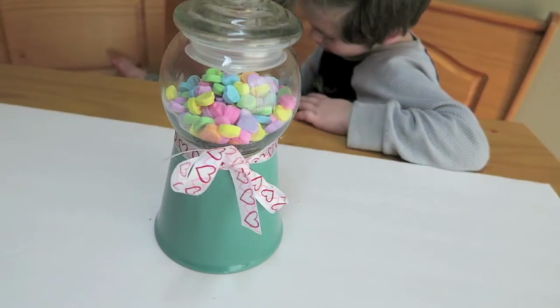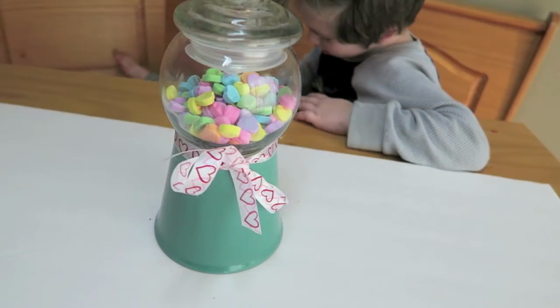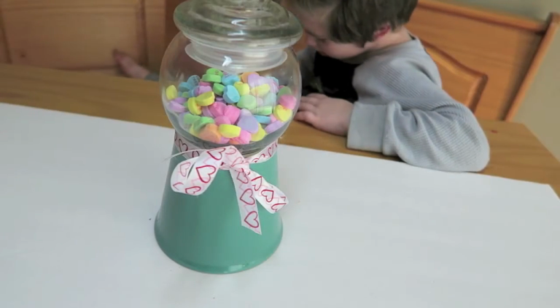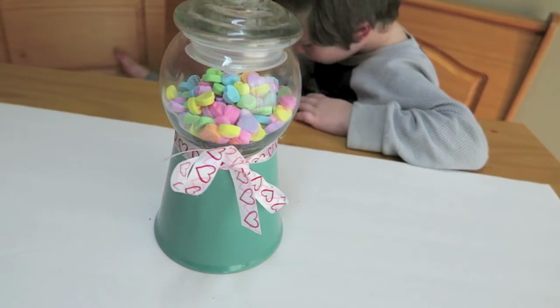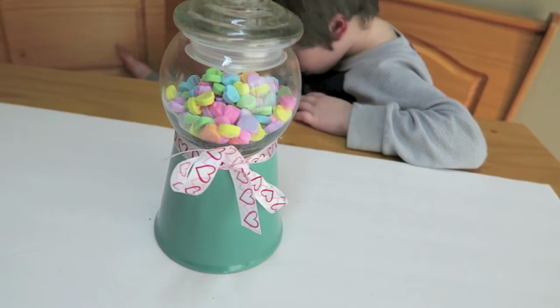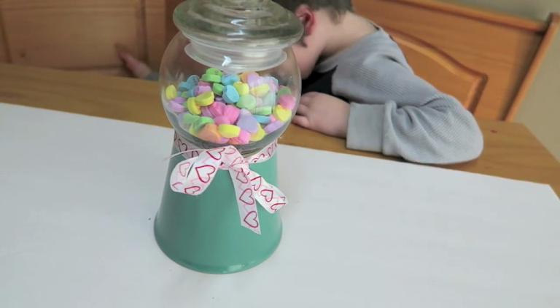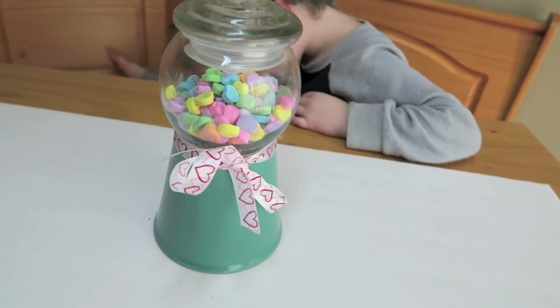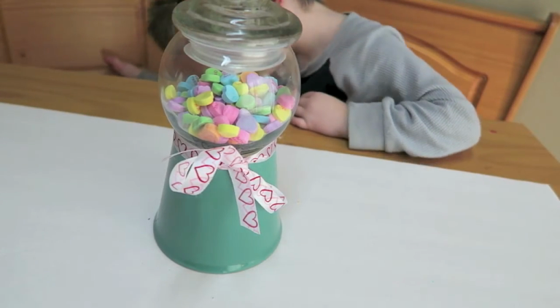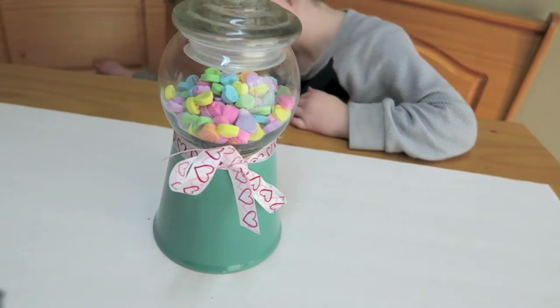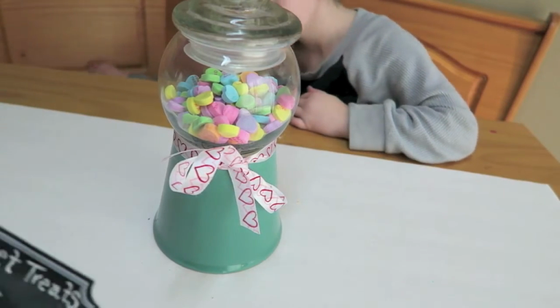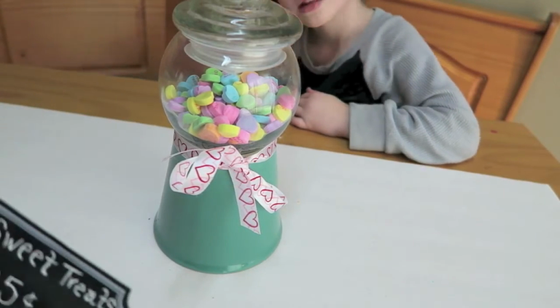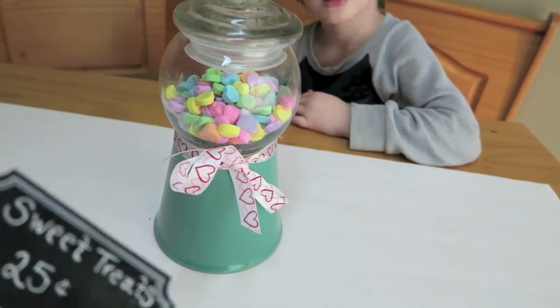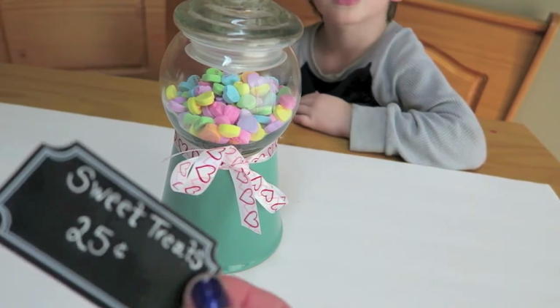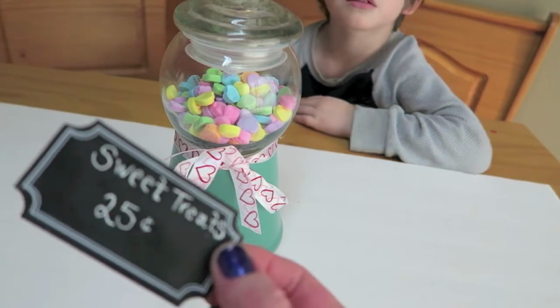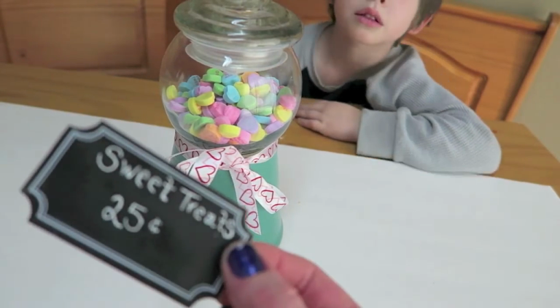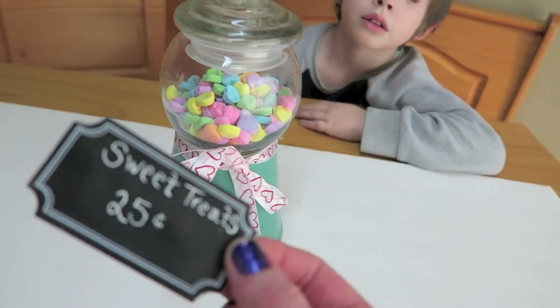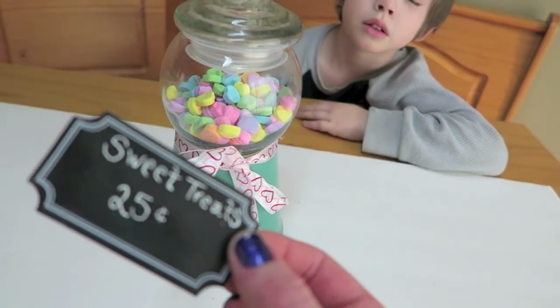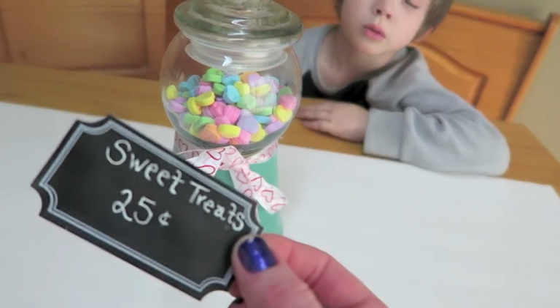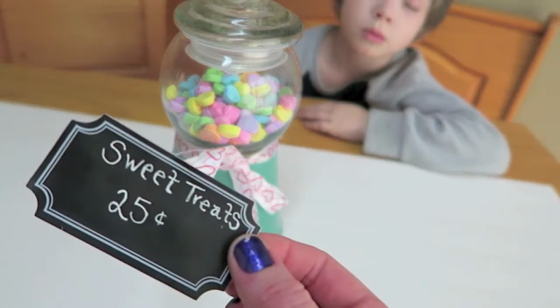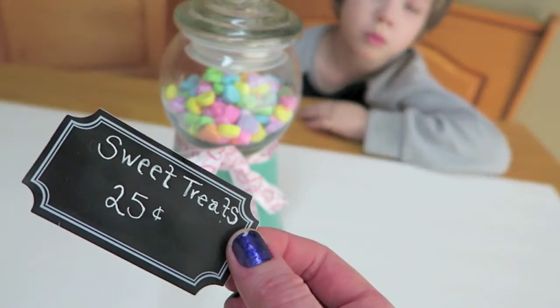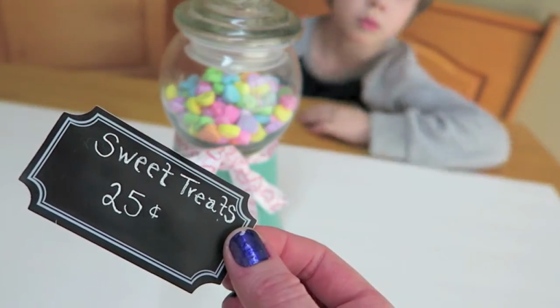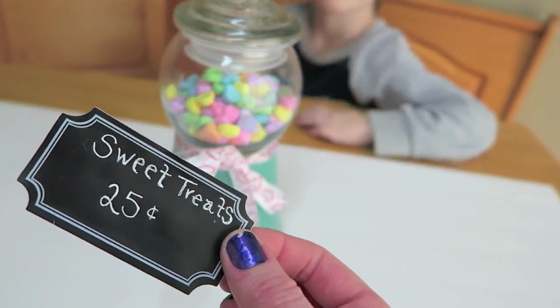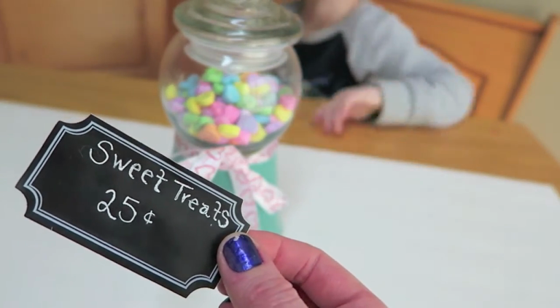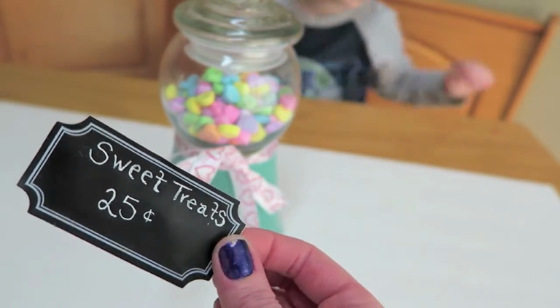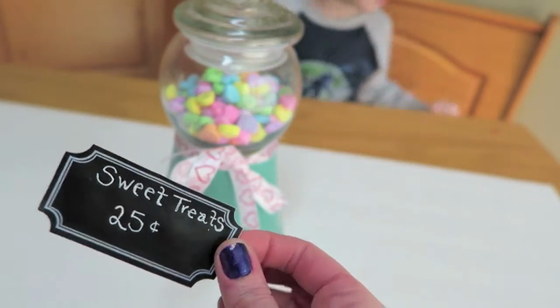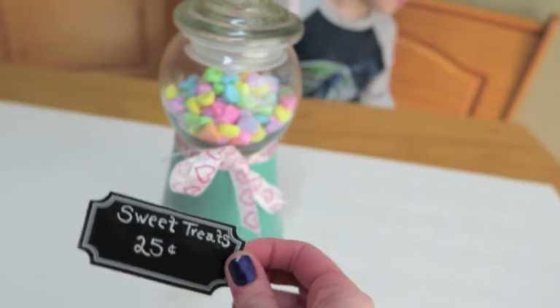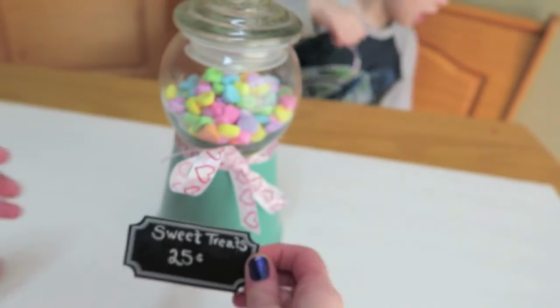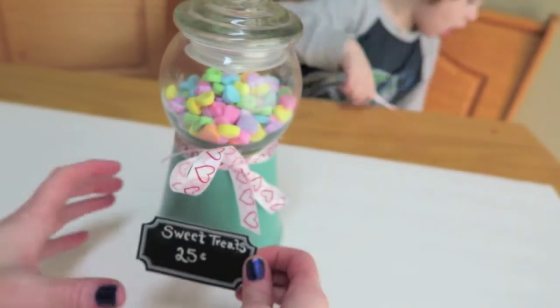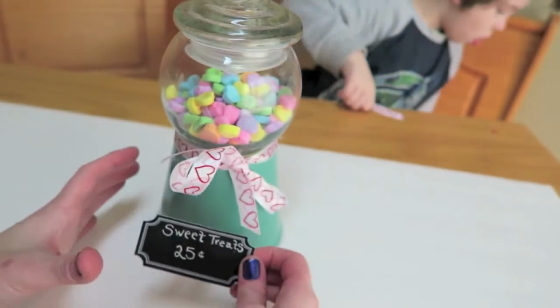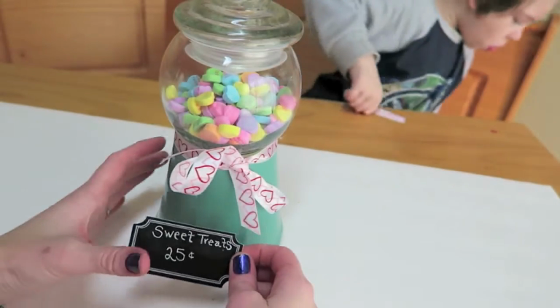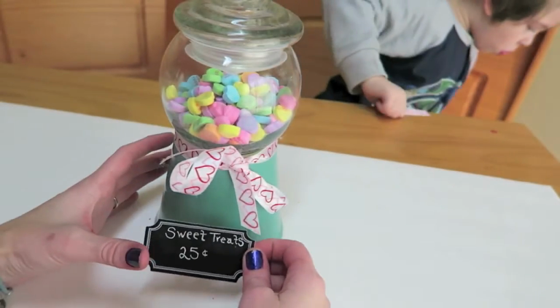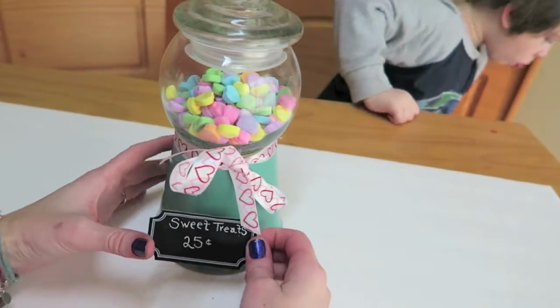Then we will decorate. I added a little ribbon and now I am going to add this little chalkboard label that says 'Sweet Treats, 25 cents.'